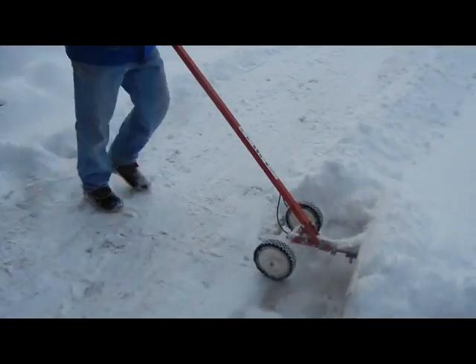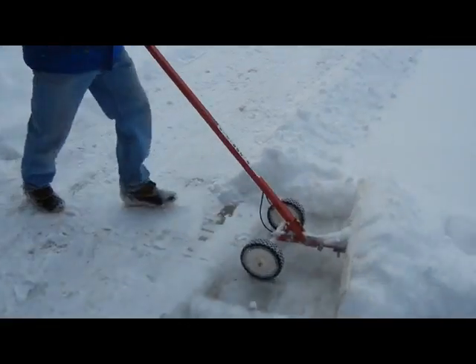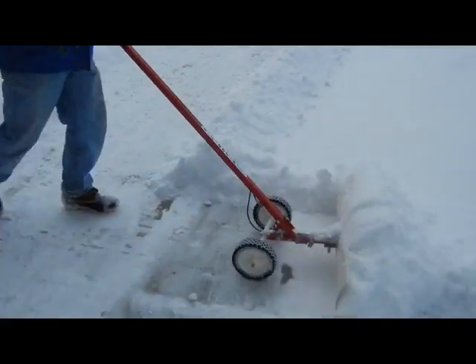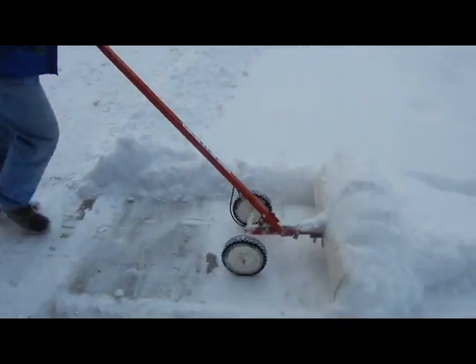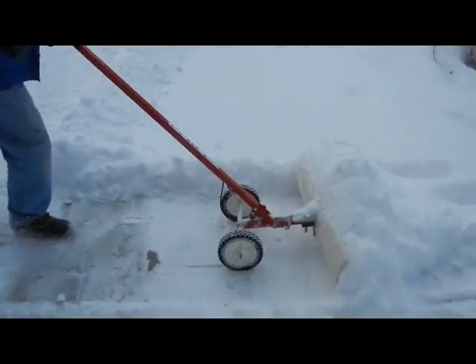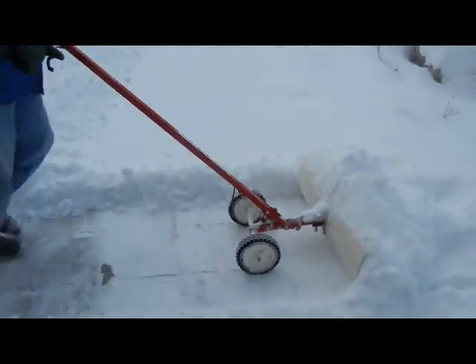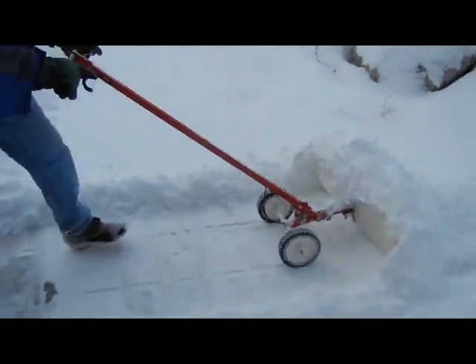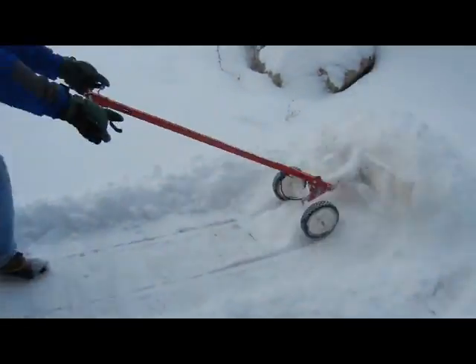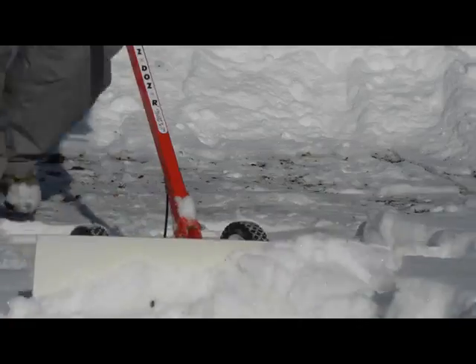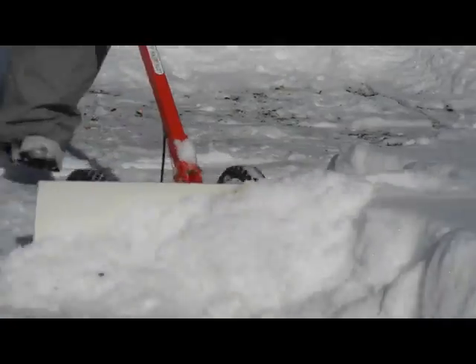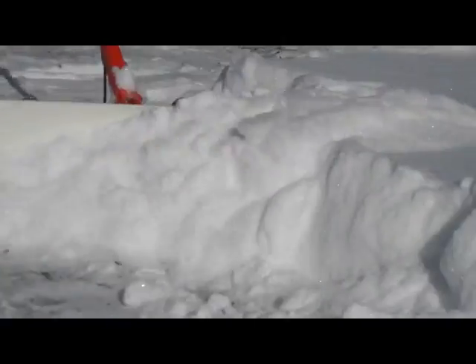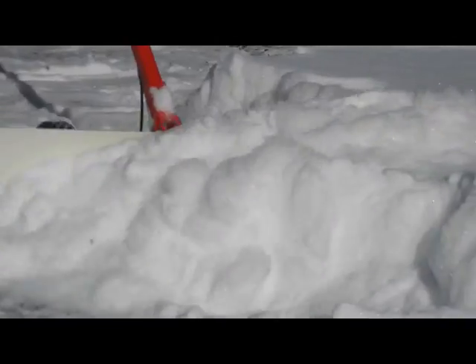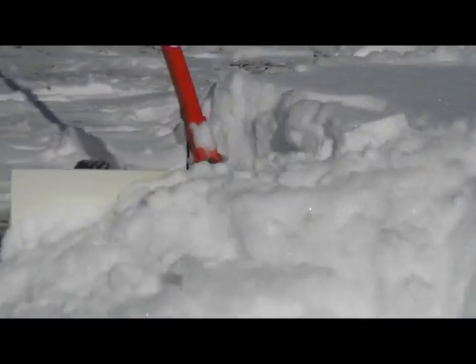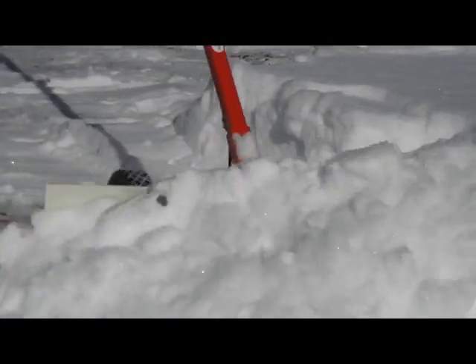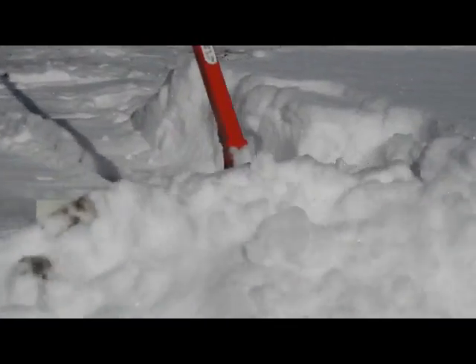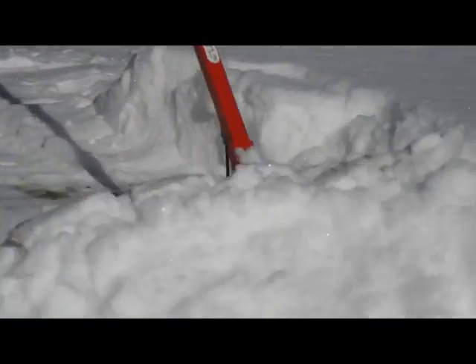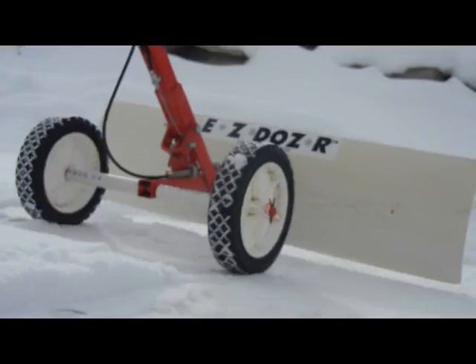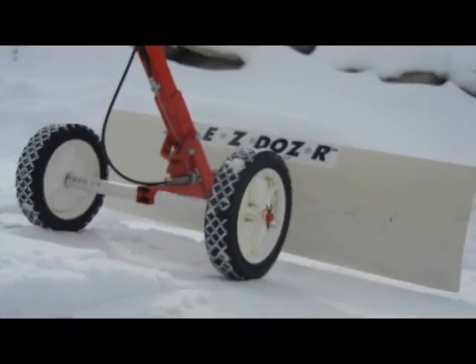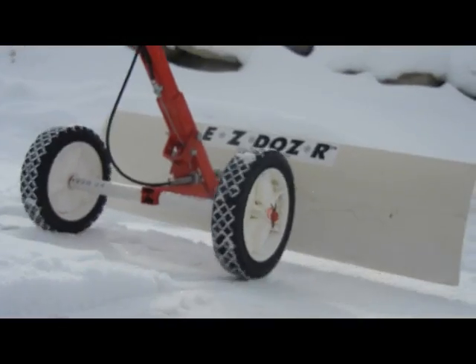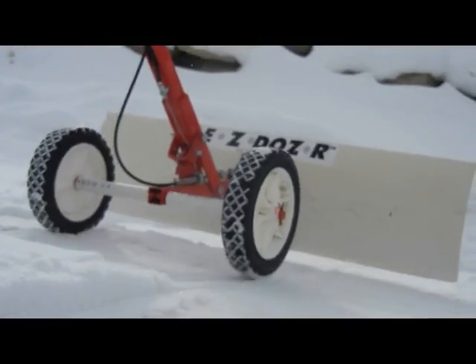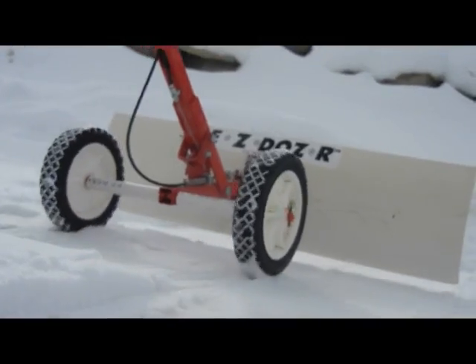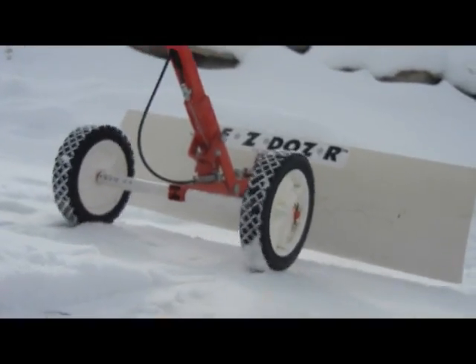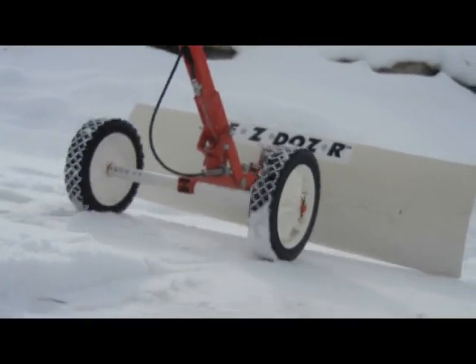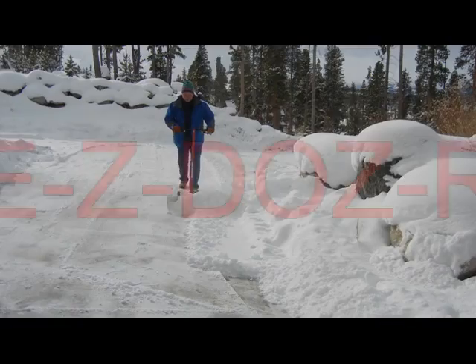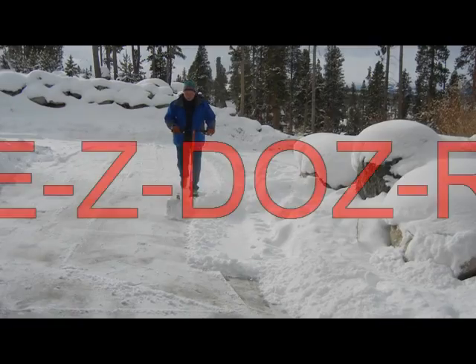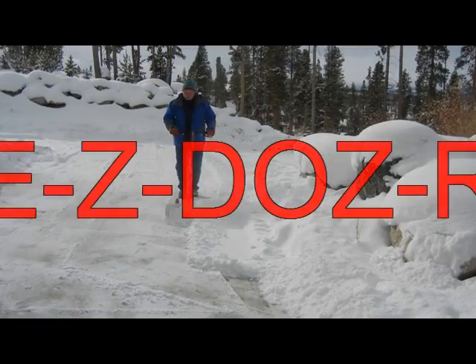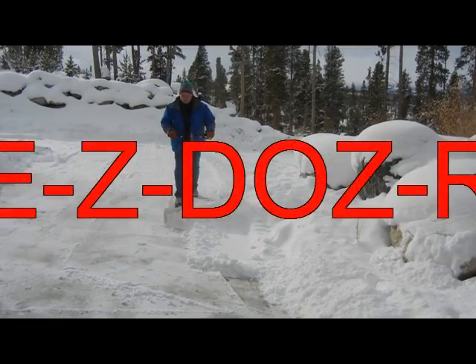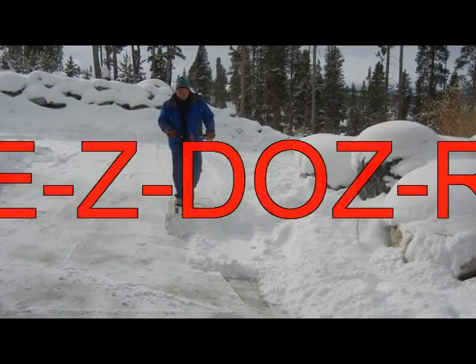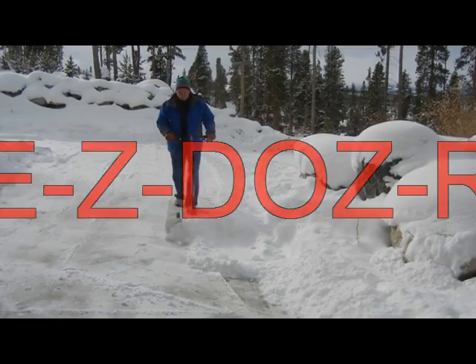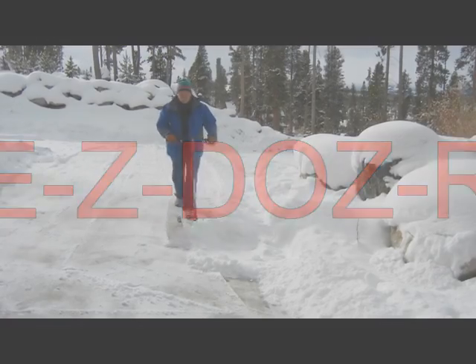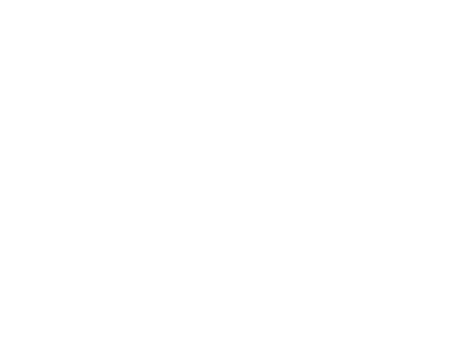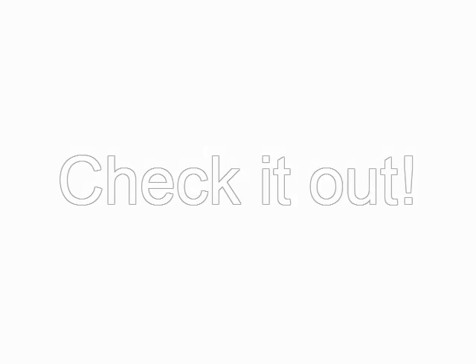It's really fun. It's really fast. It's really easy. Easy Dozer. Check it out.